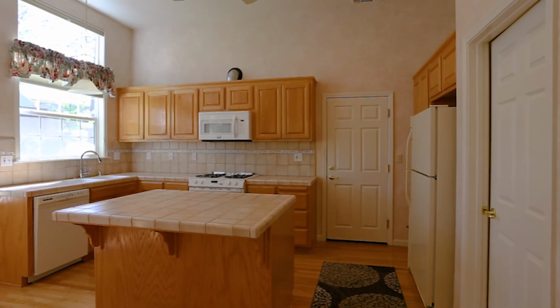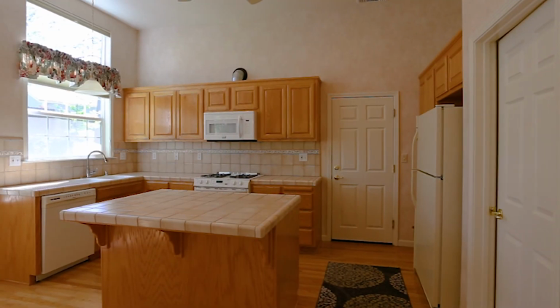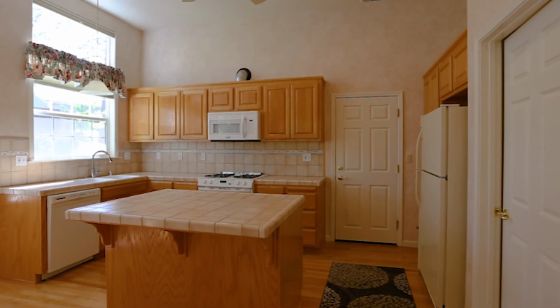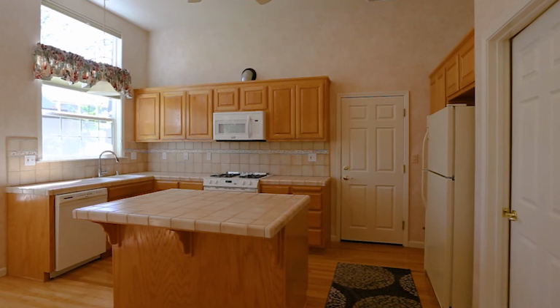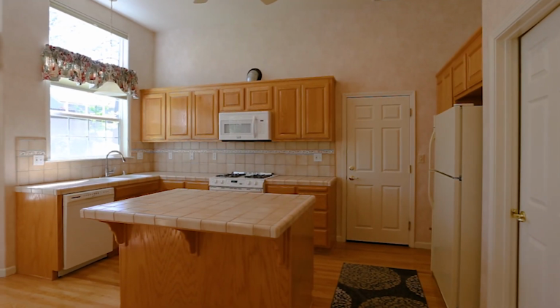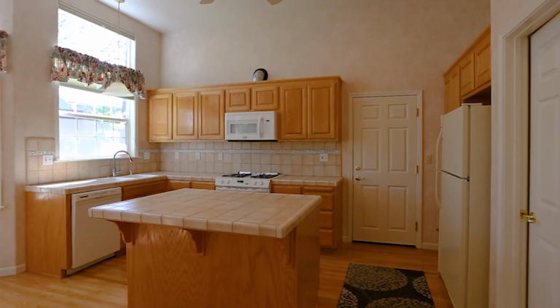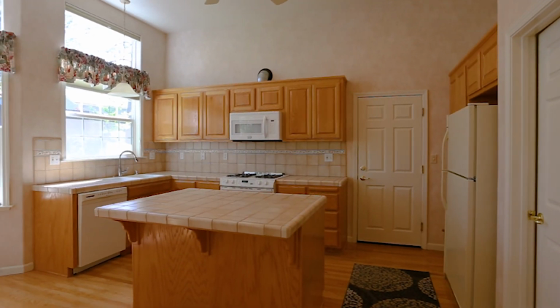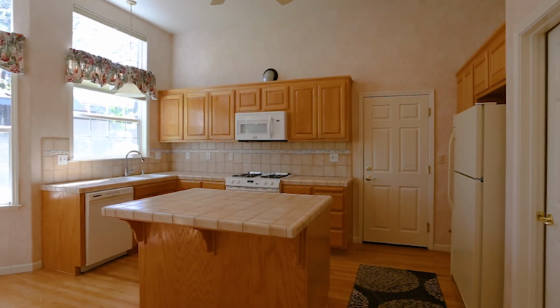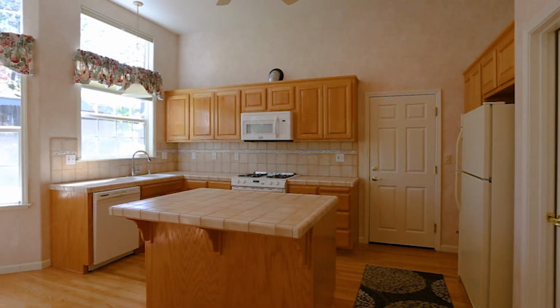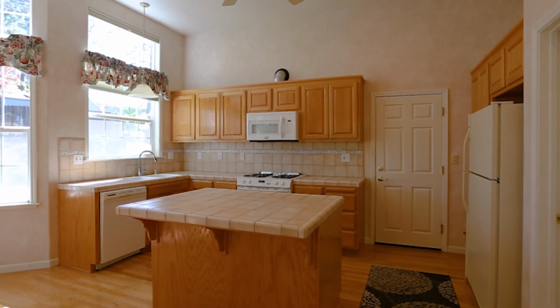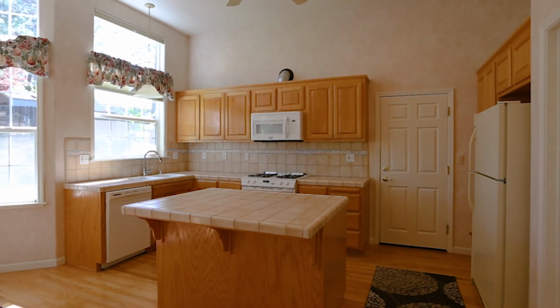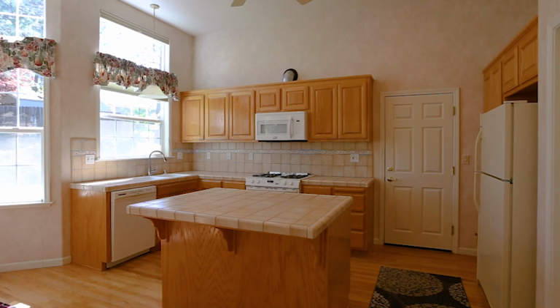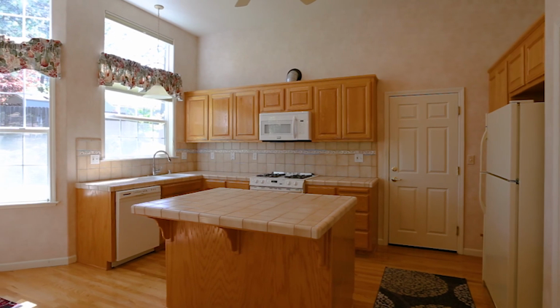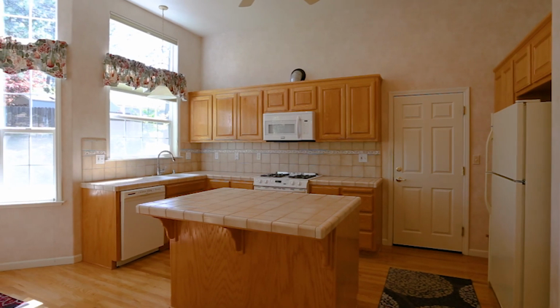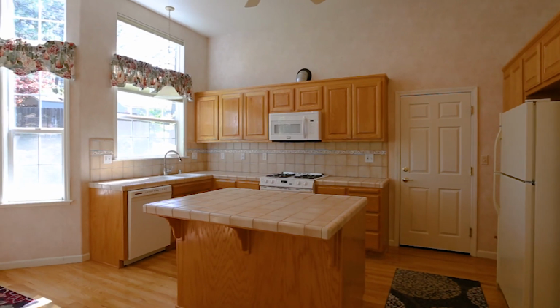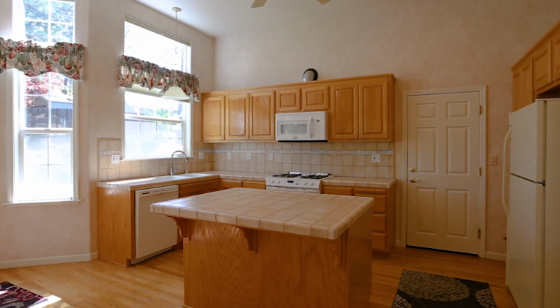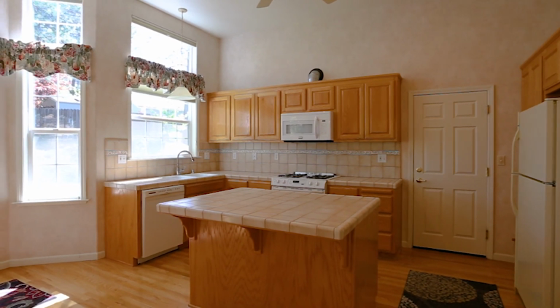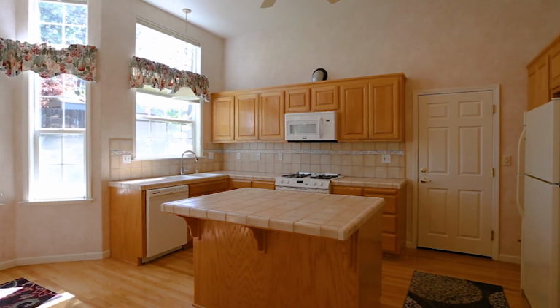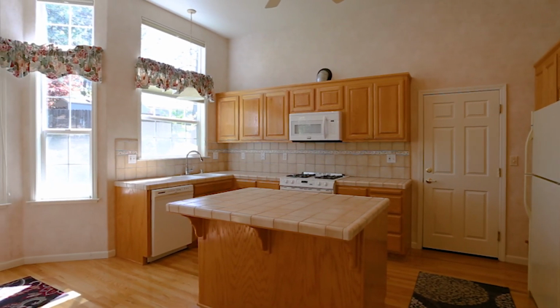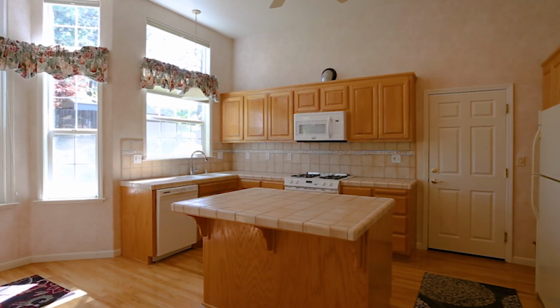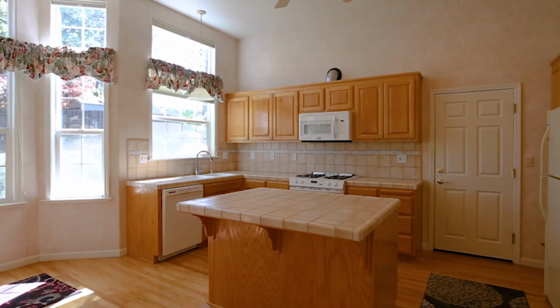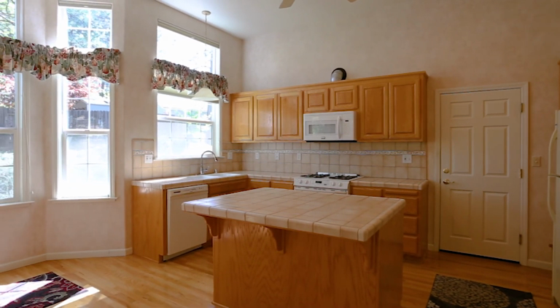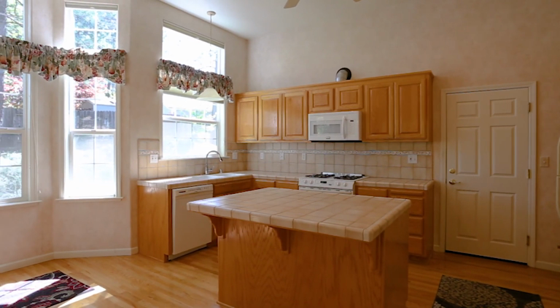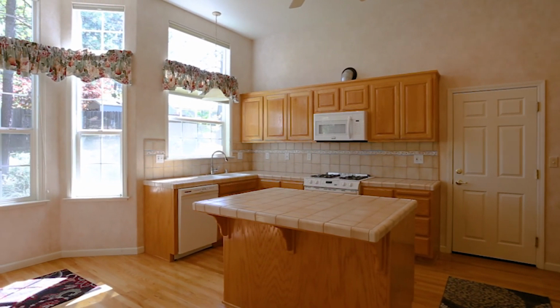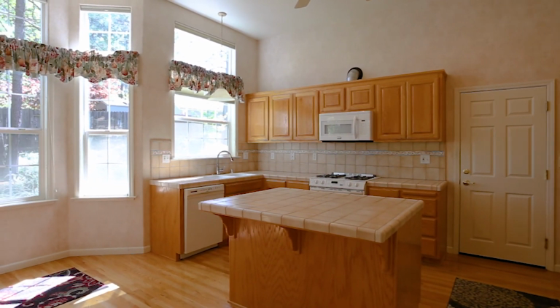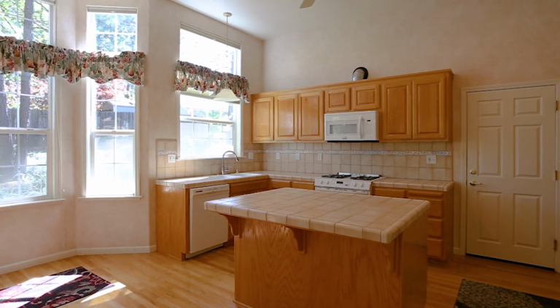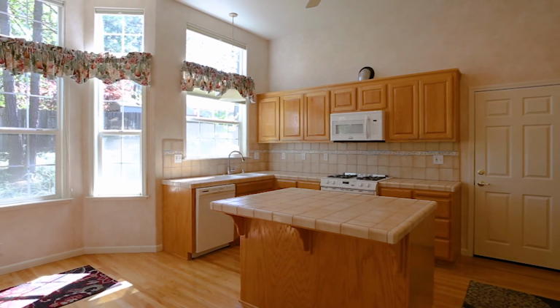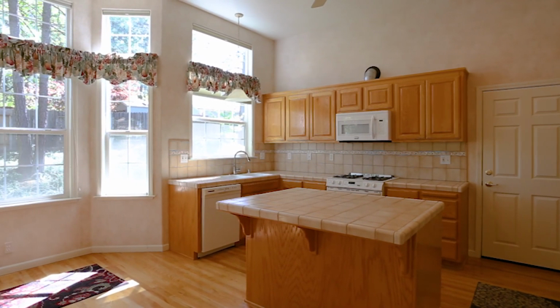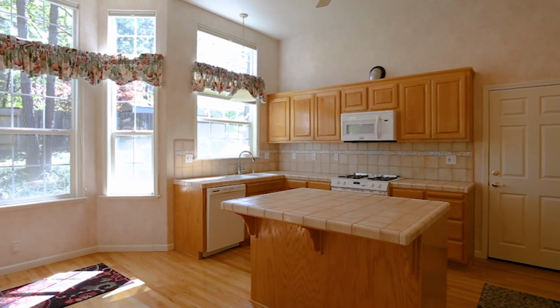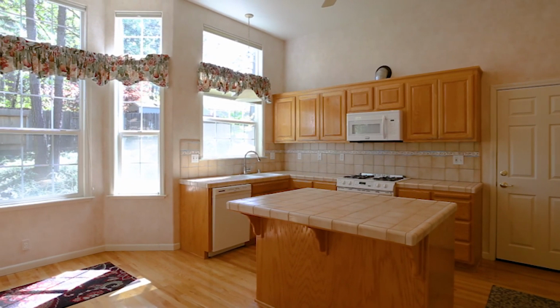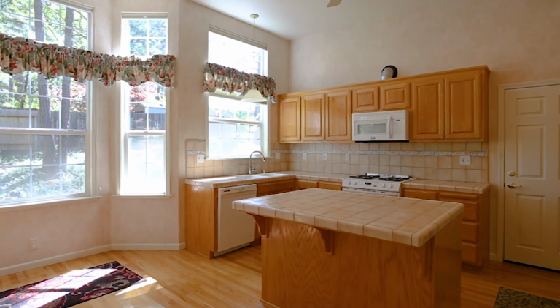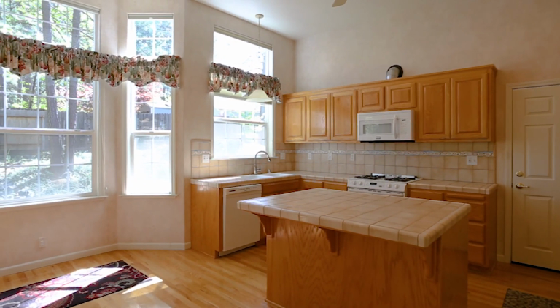The kitchen features a center island, wood floors, plenty of cabinet and counter space, and large windows that let in plenty of sunlight.